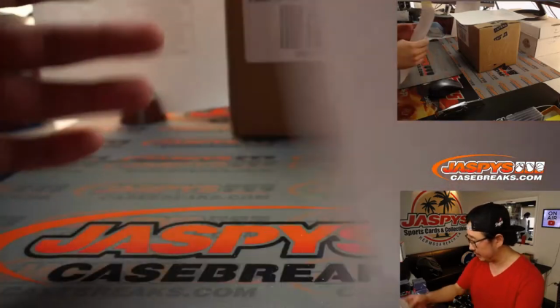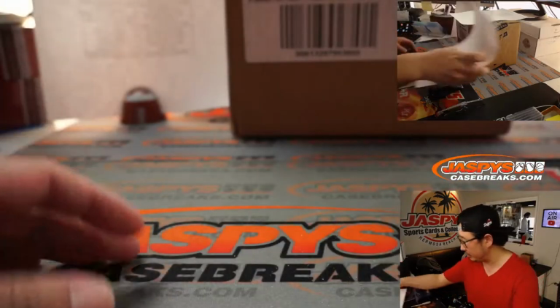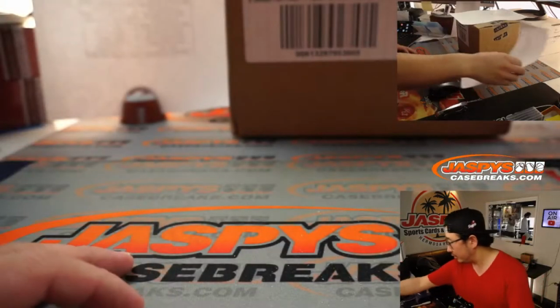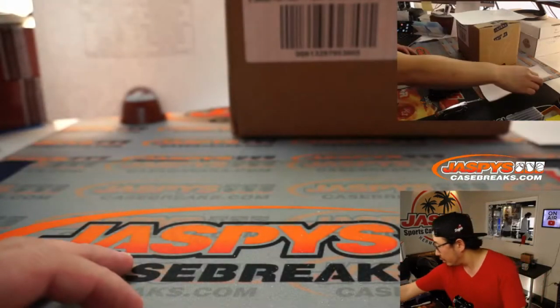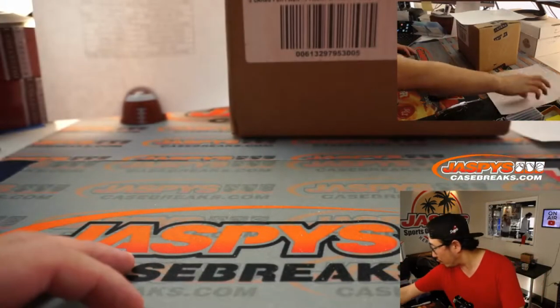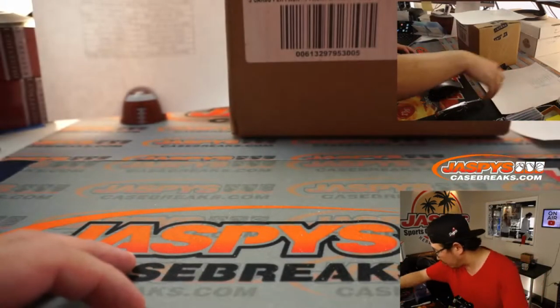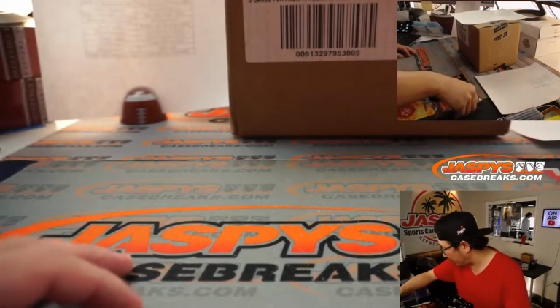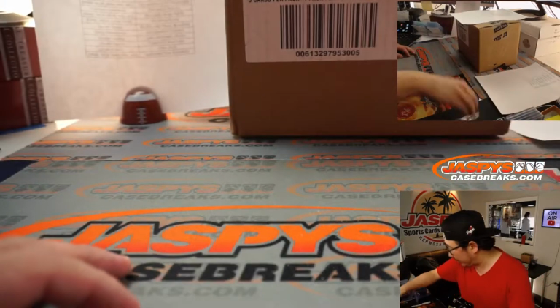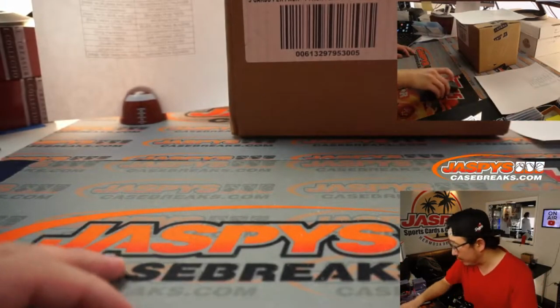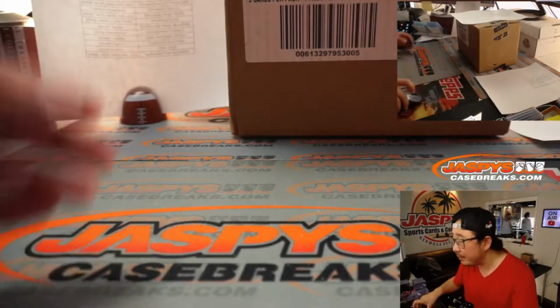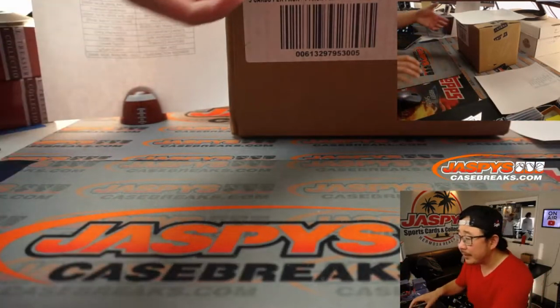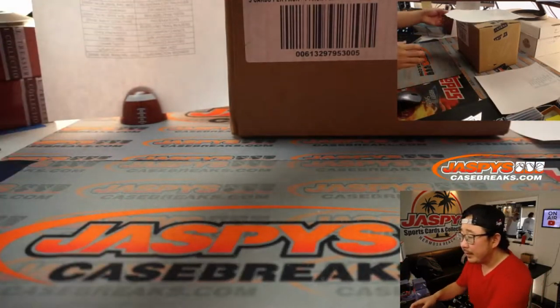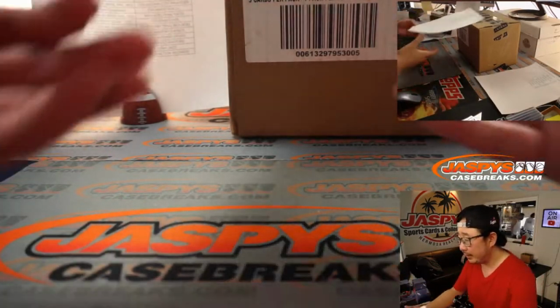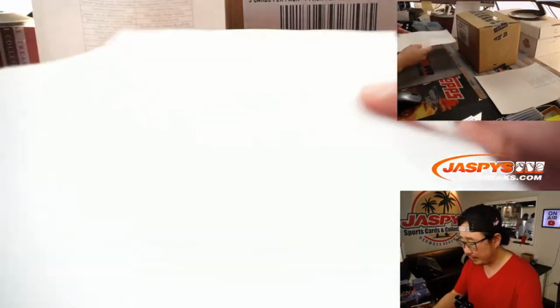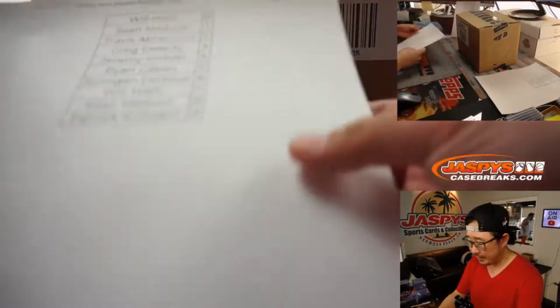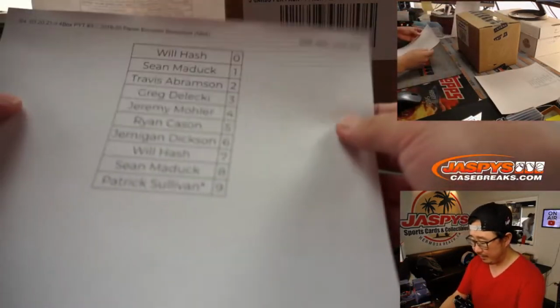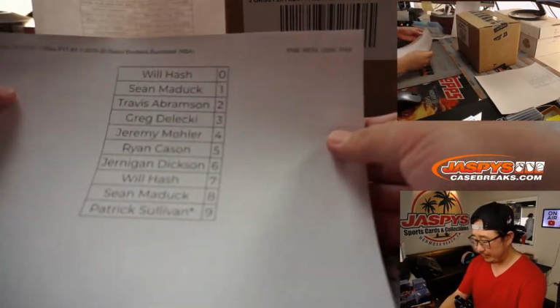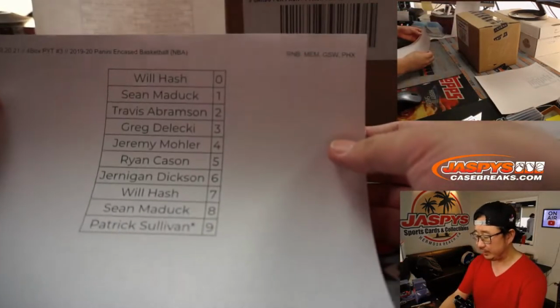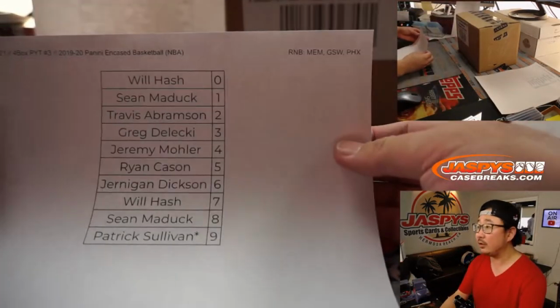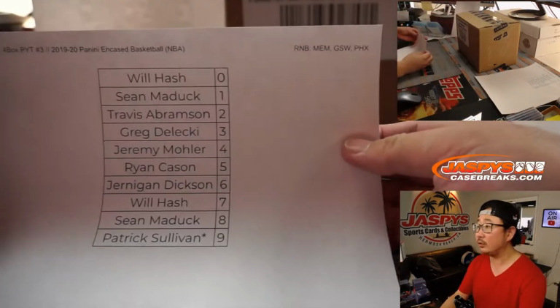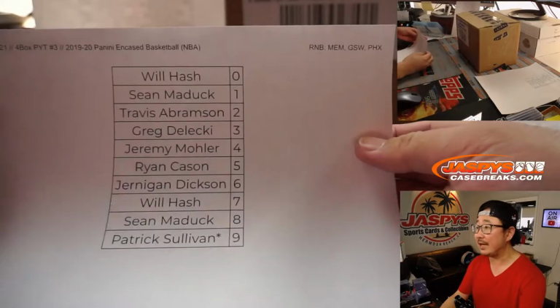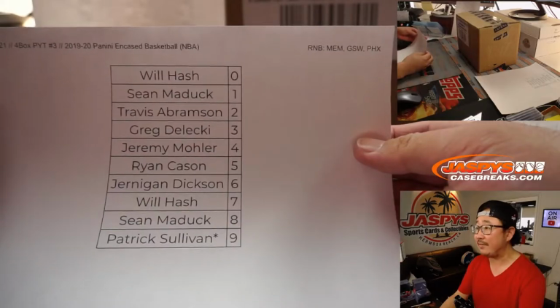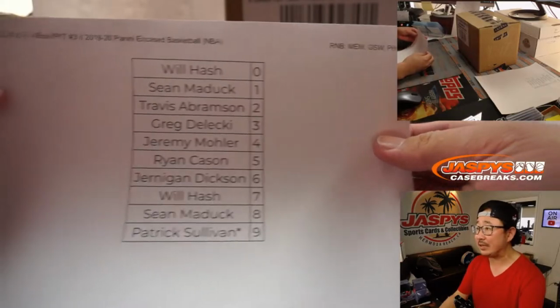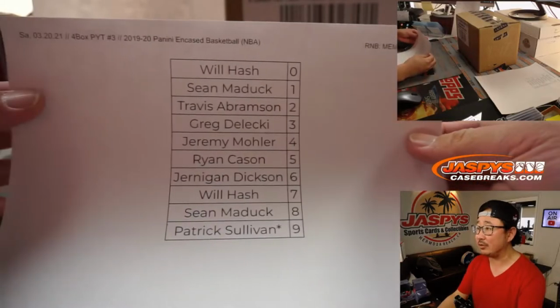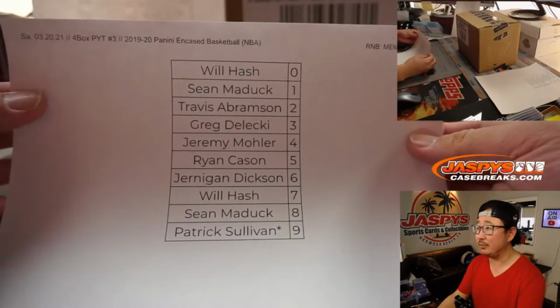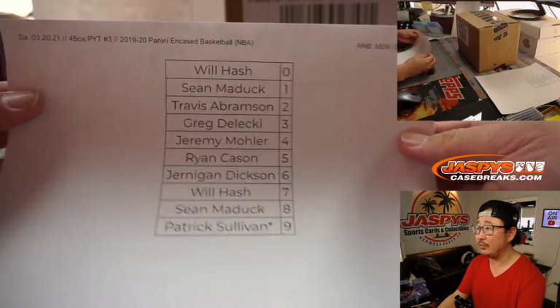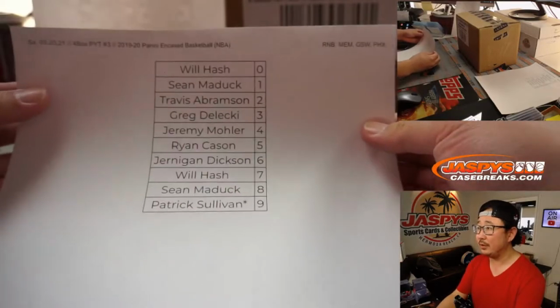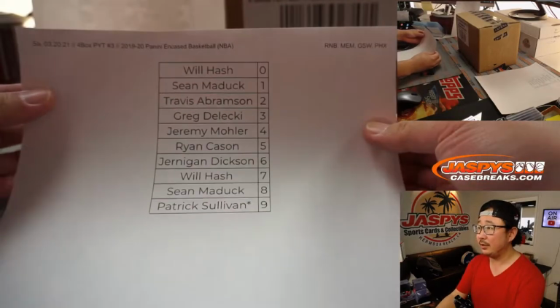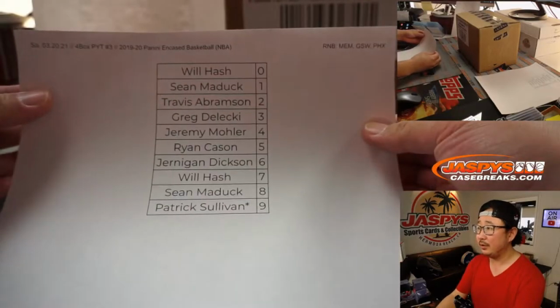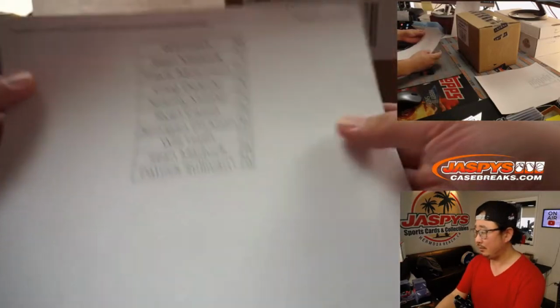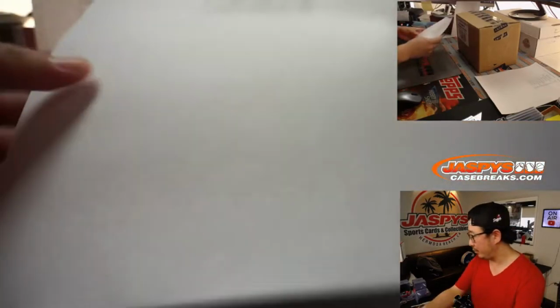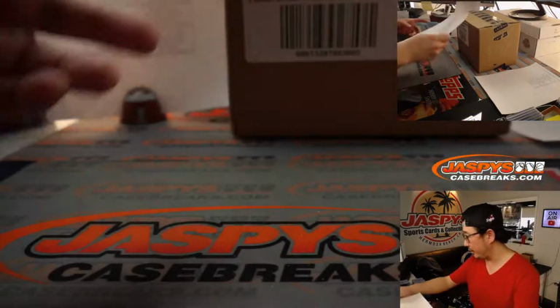So that's one group right there, and here's the Memphis-Golden State-Phoenix group right over here.